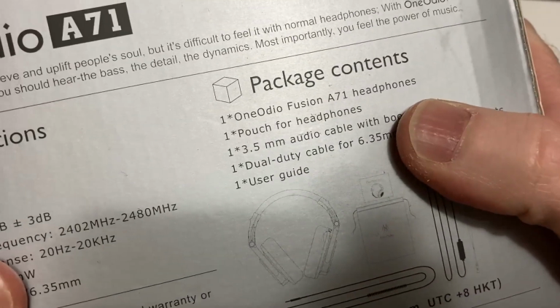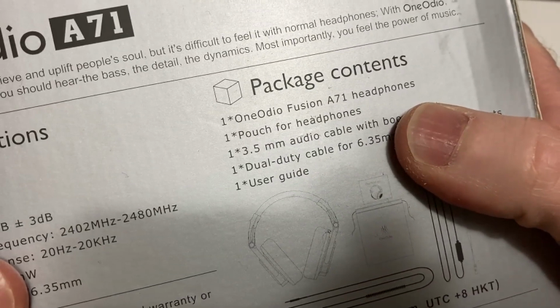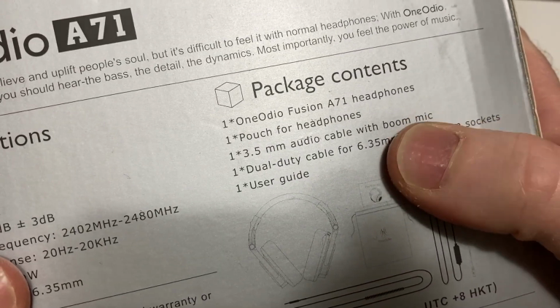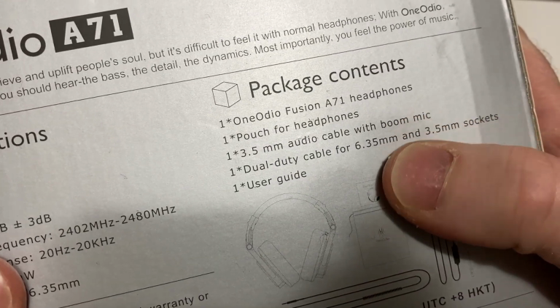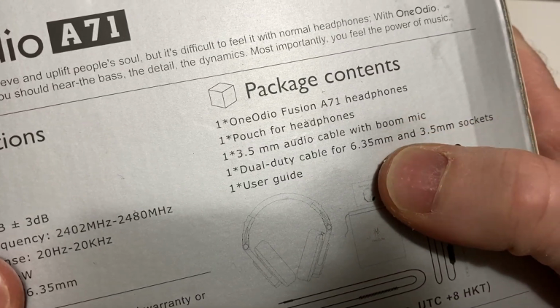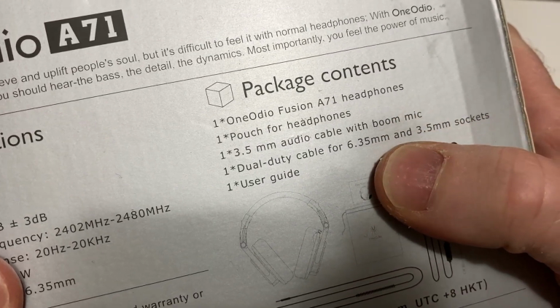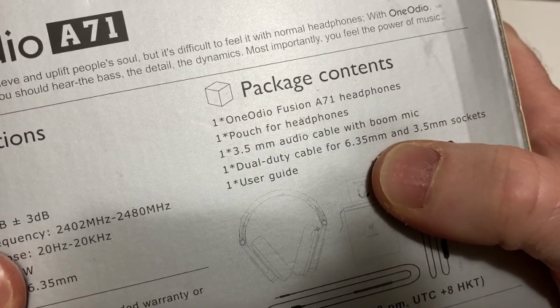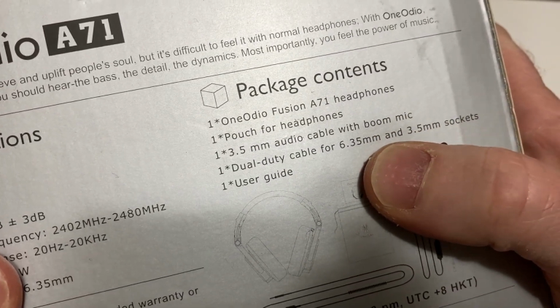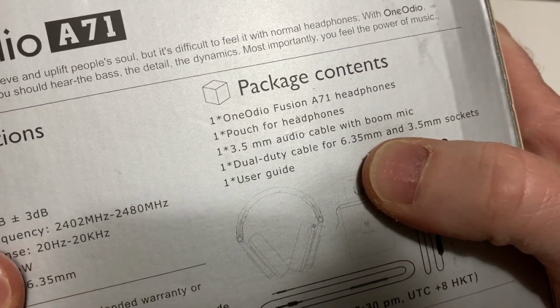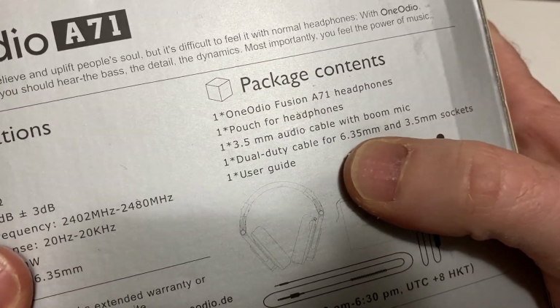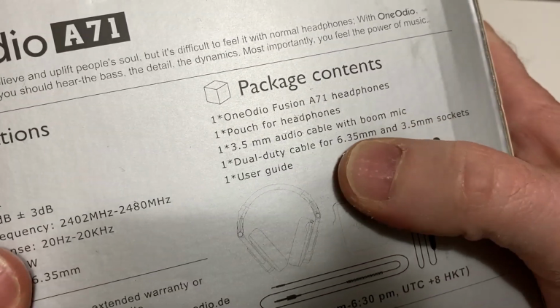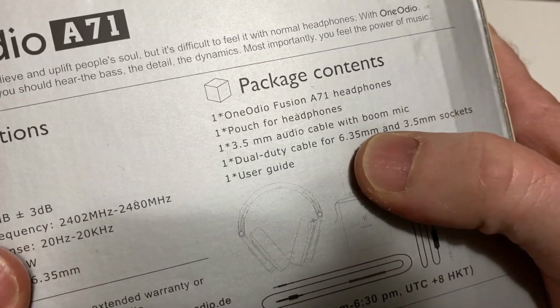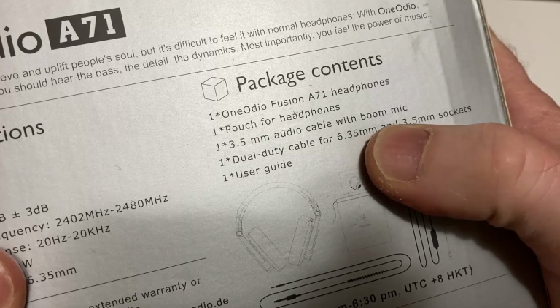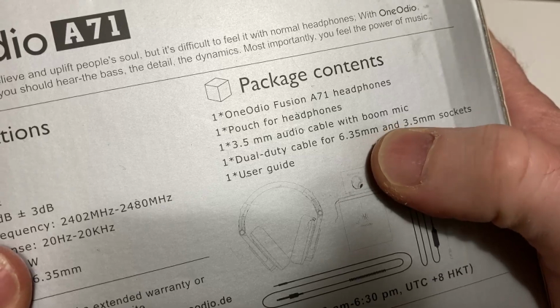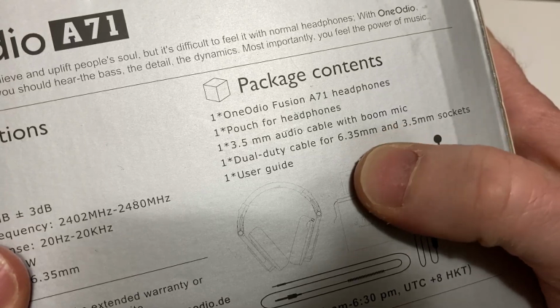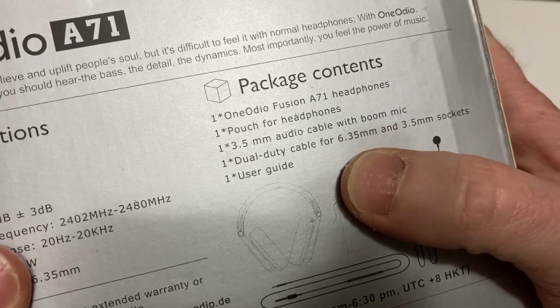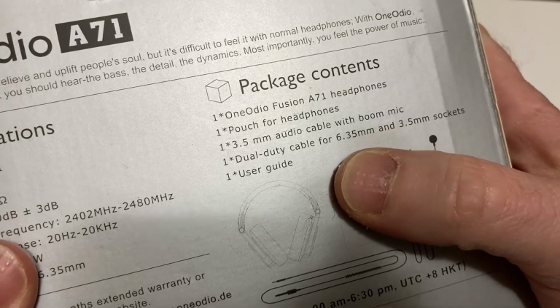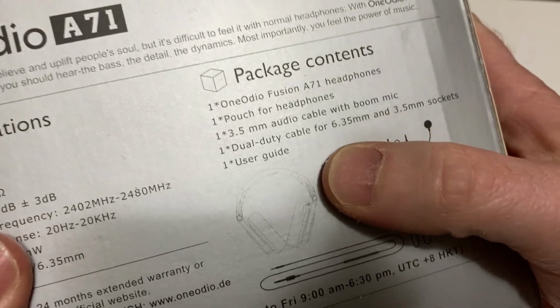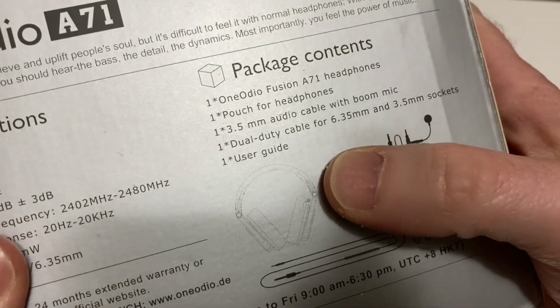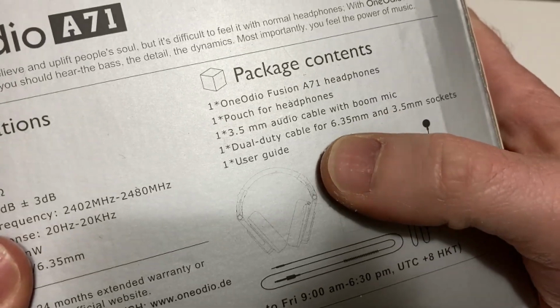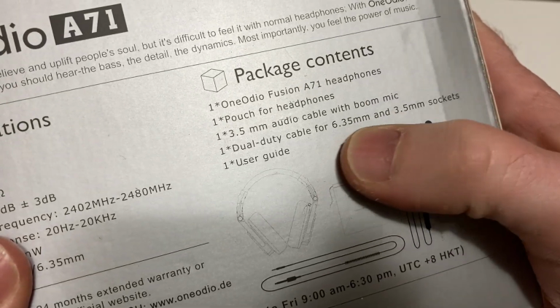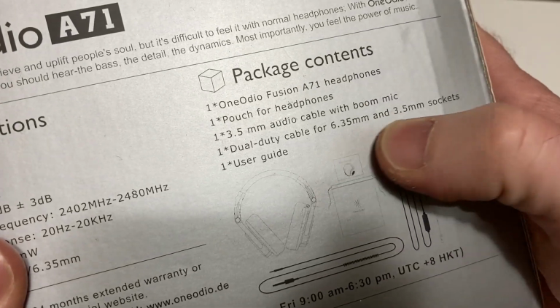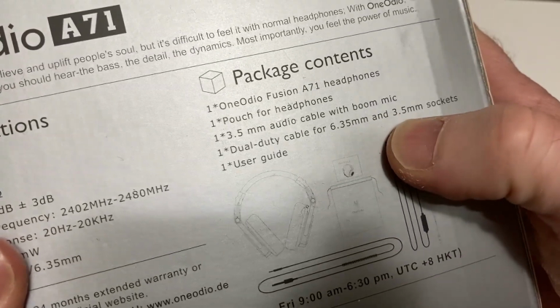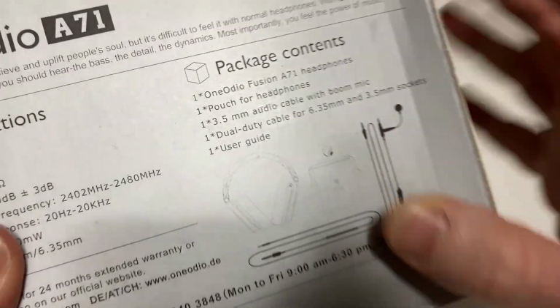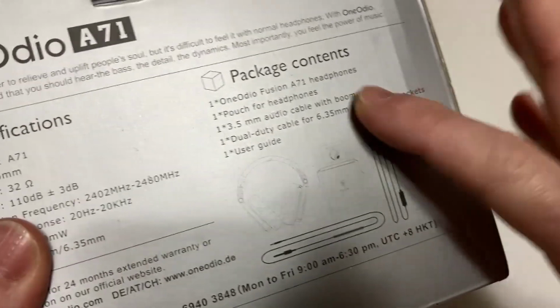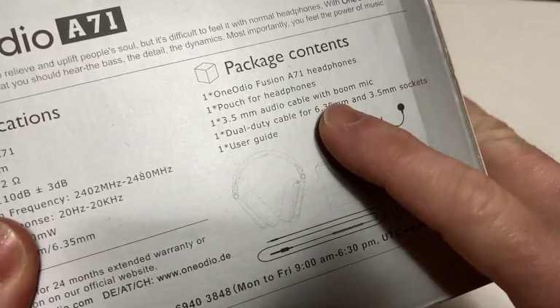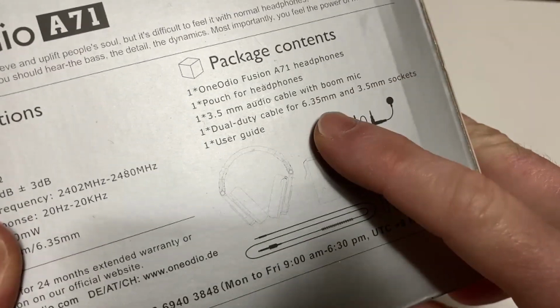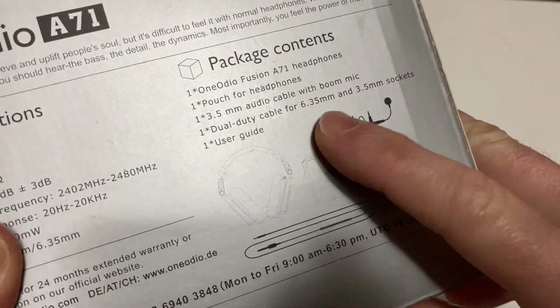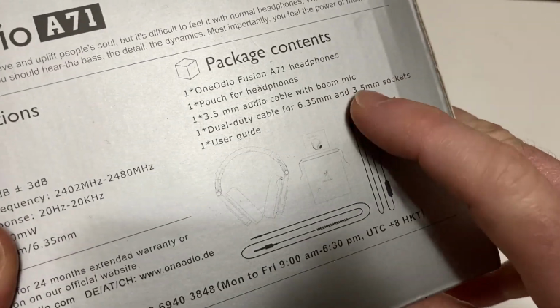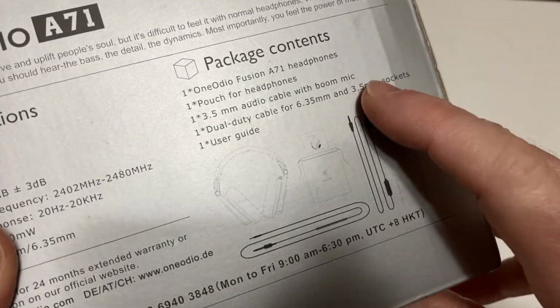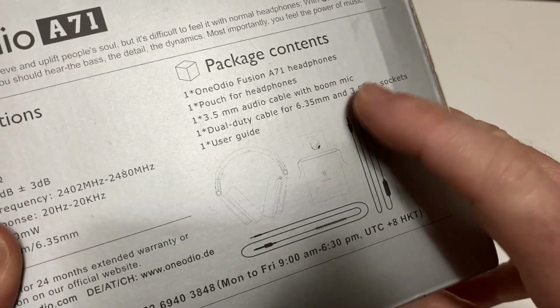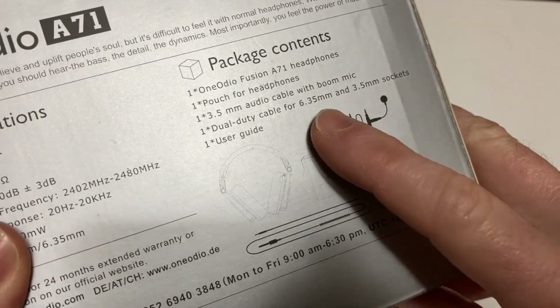It comes with these headphones, a pouch, the cable with the boom mic, and these other cables here. That's important to me — I wanted to make sure it had these.